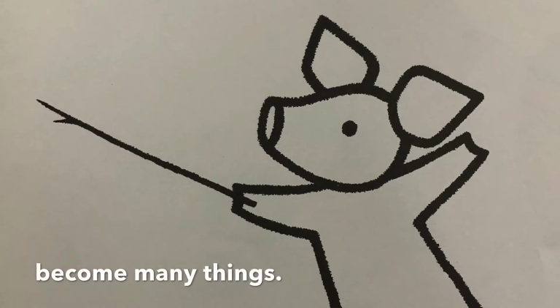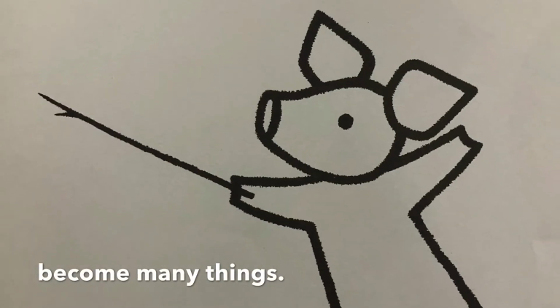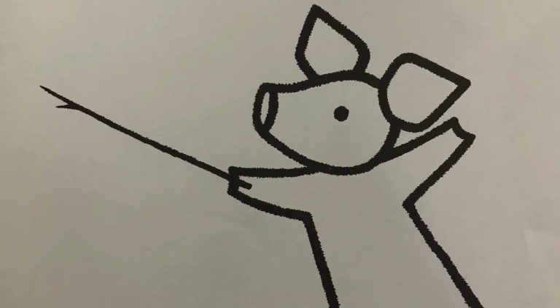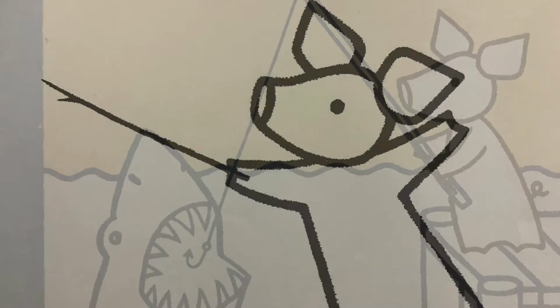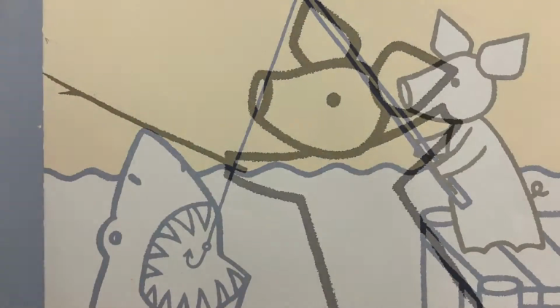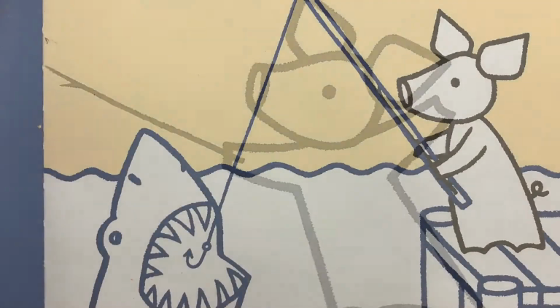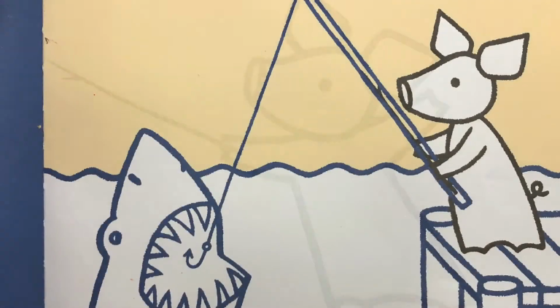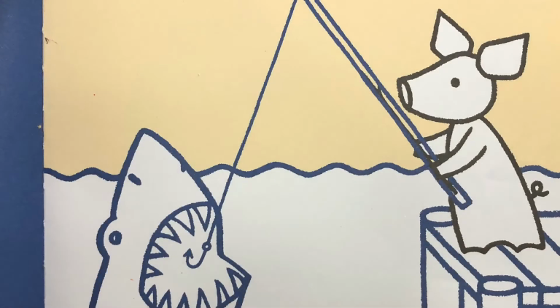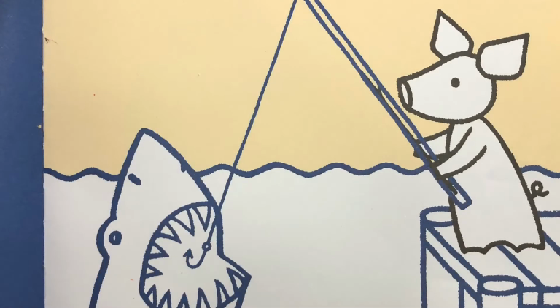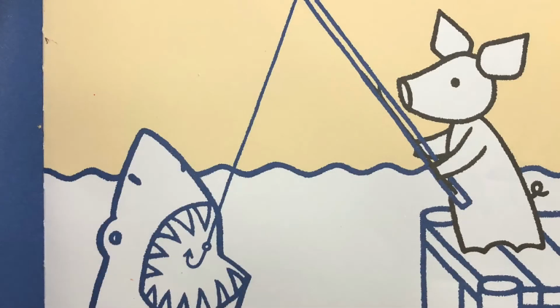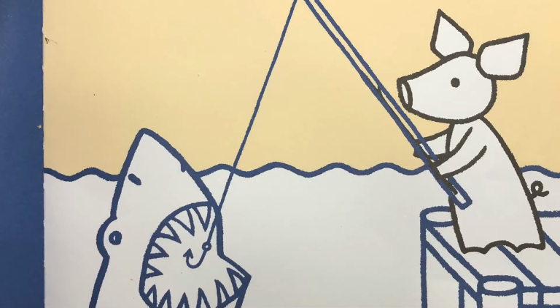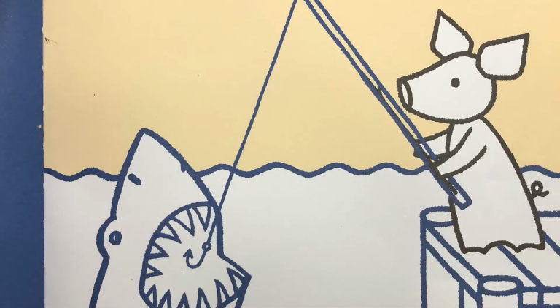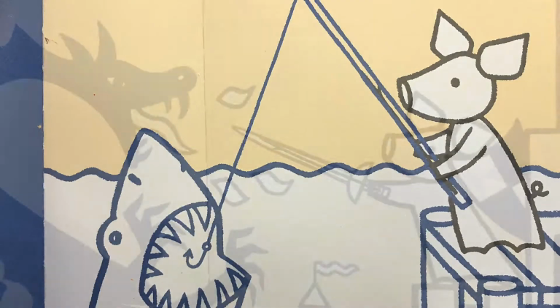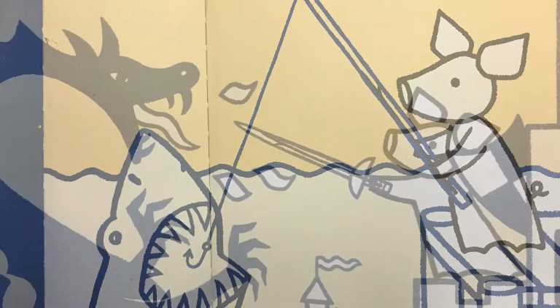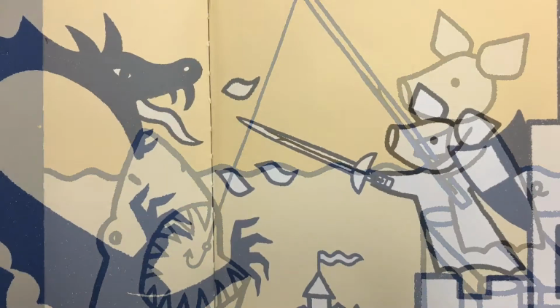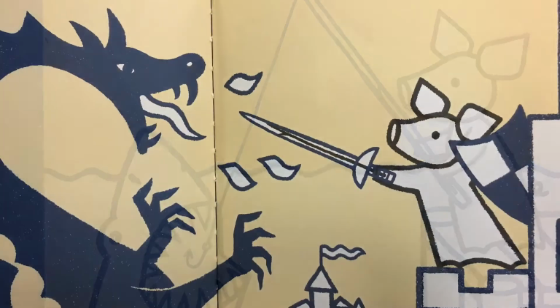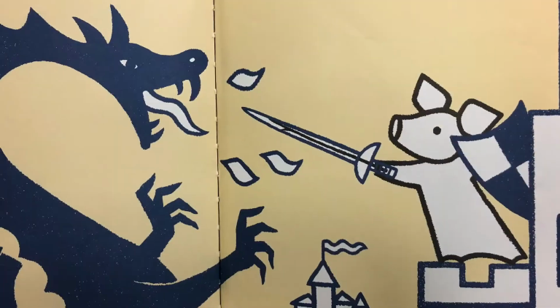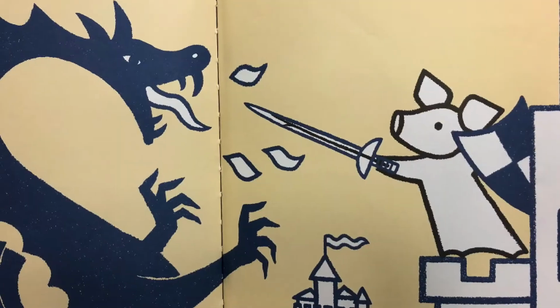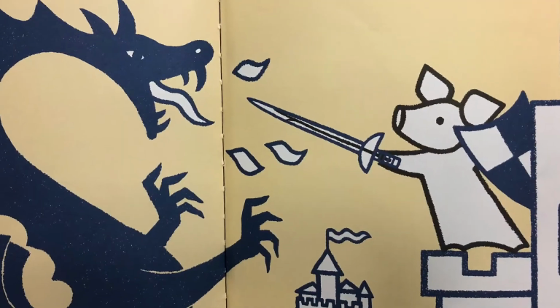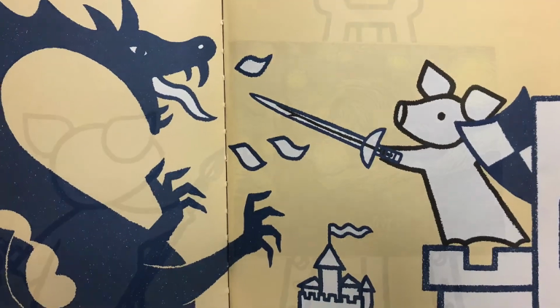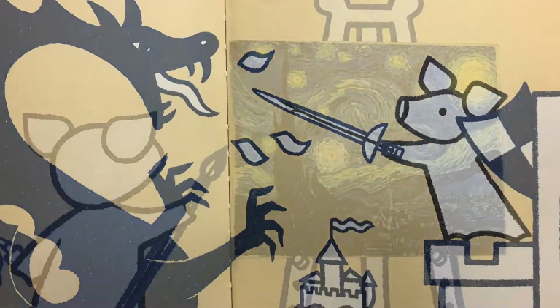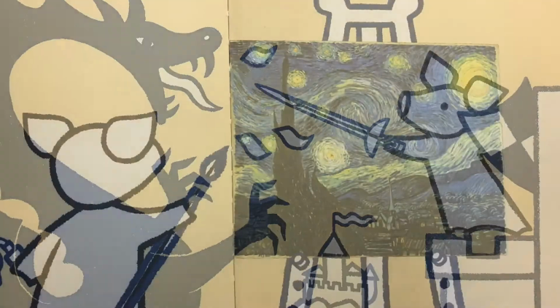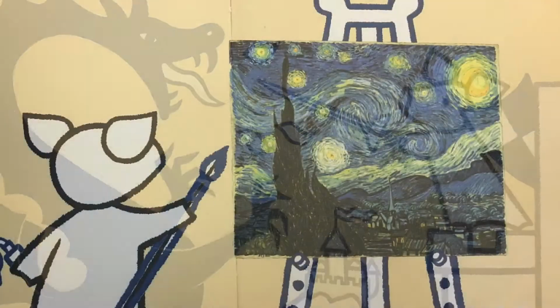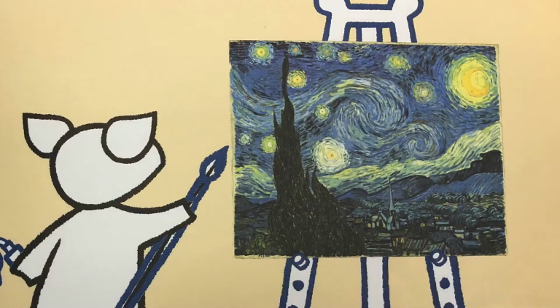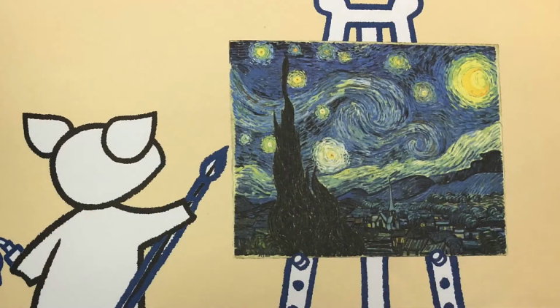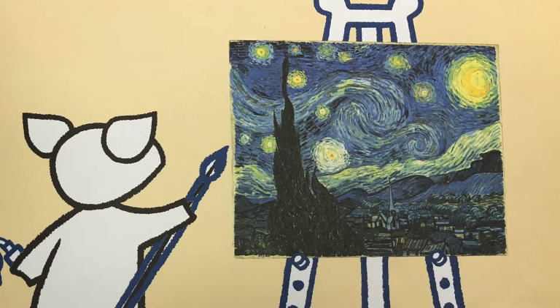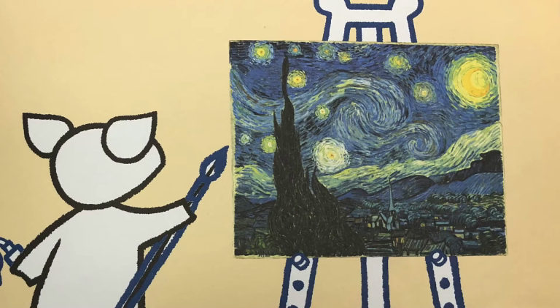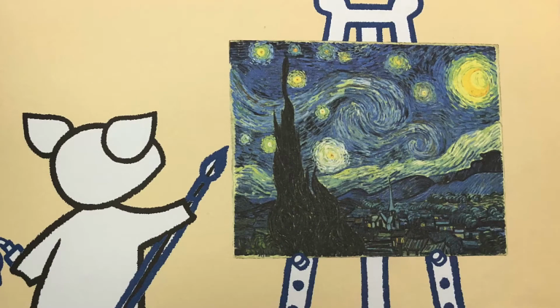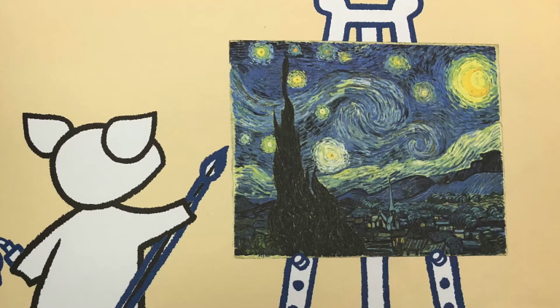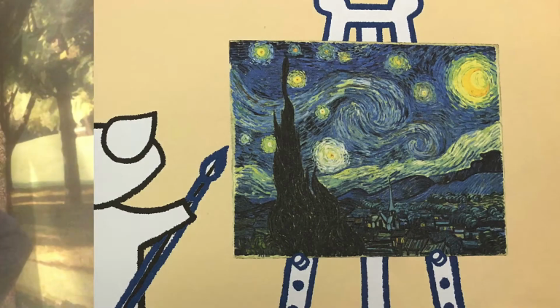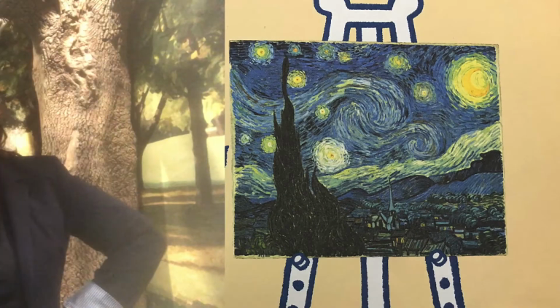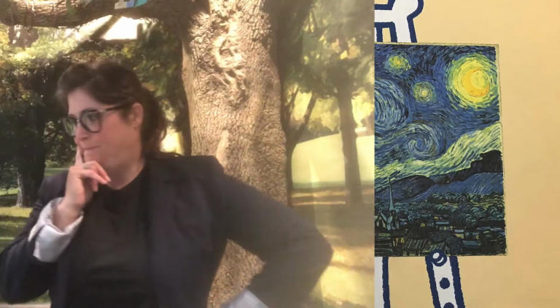It was a fishing pole, a sword, and a paintbrush, just to name a few.